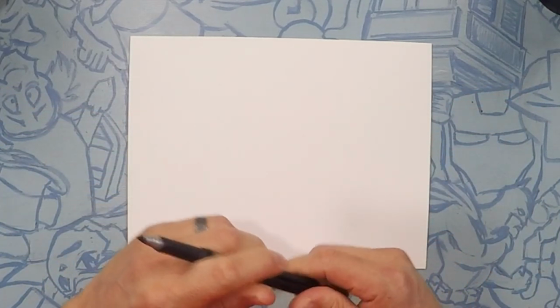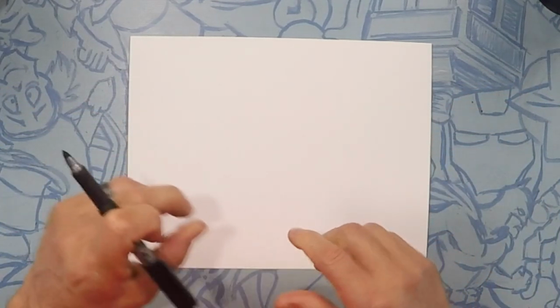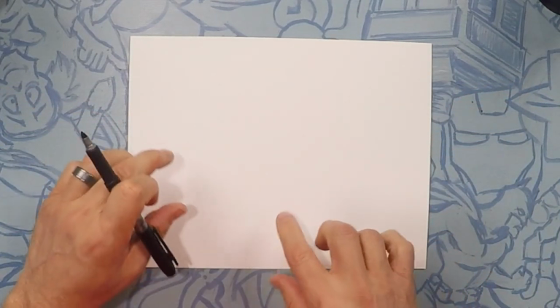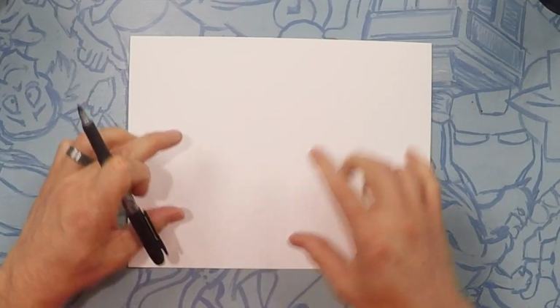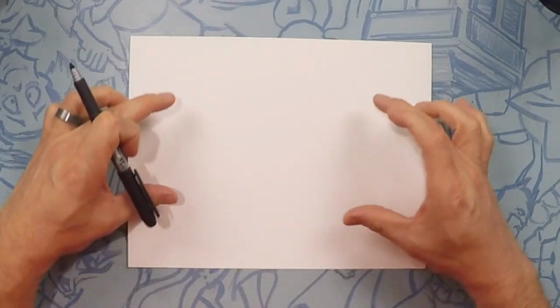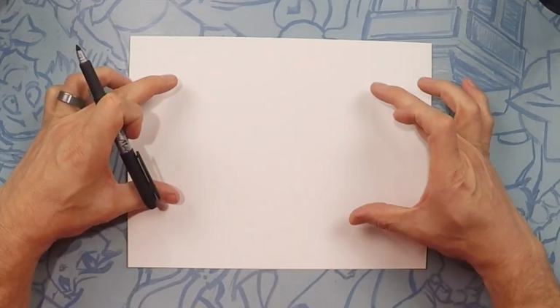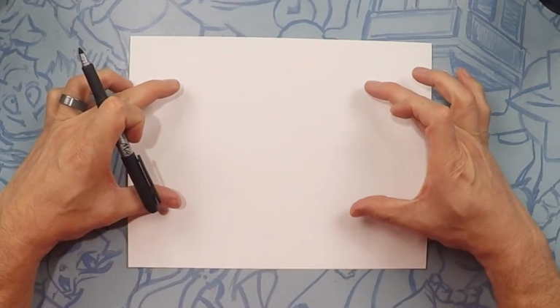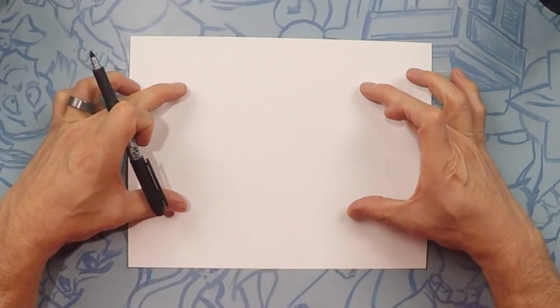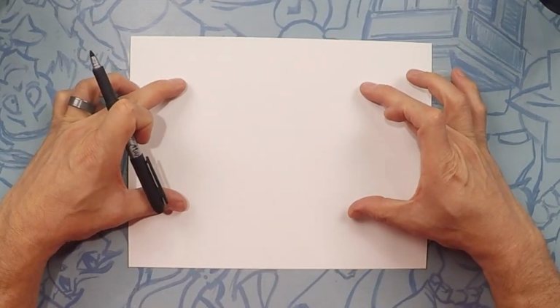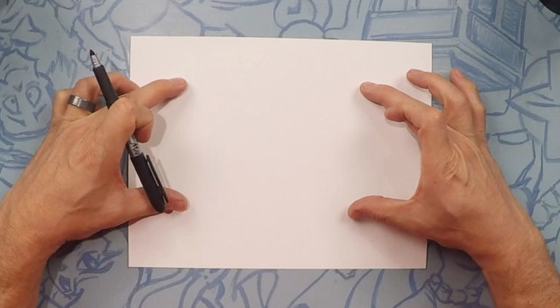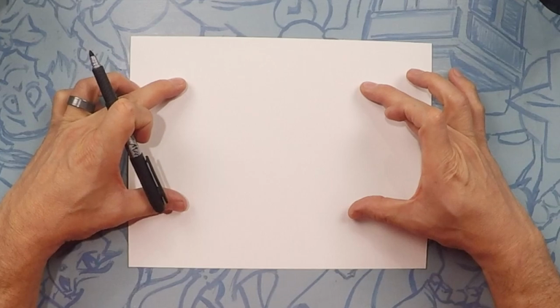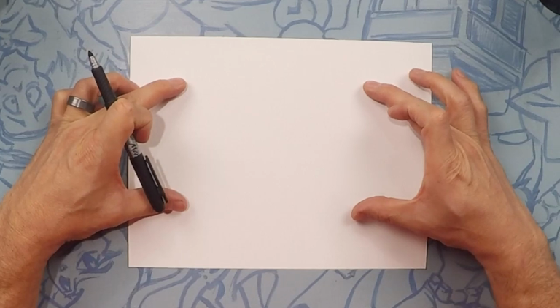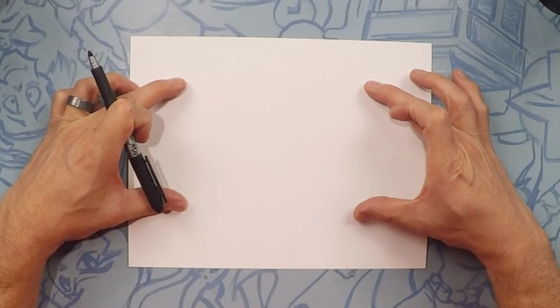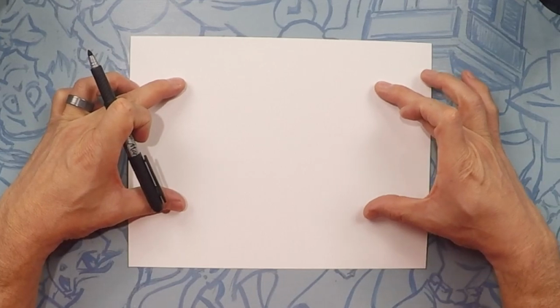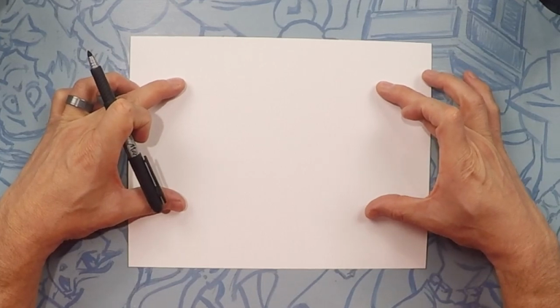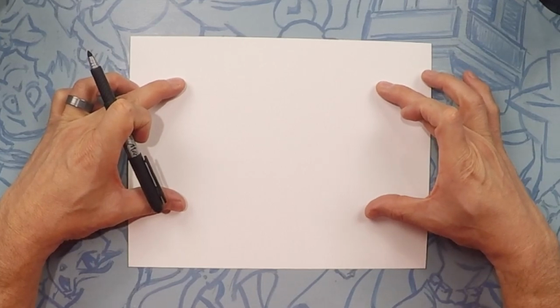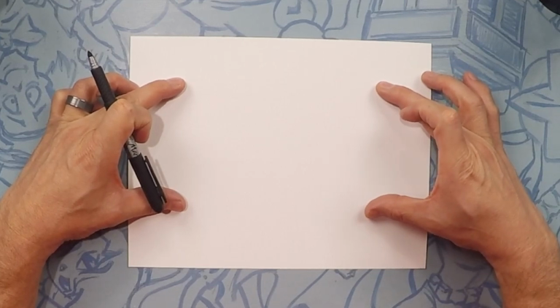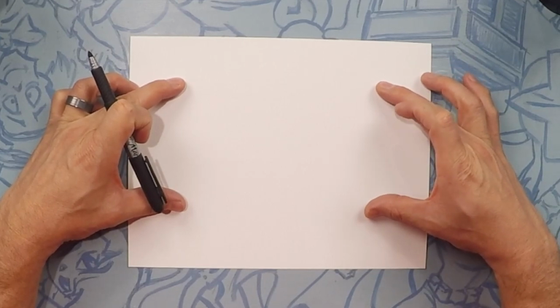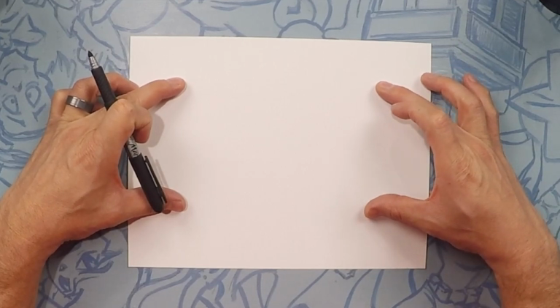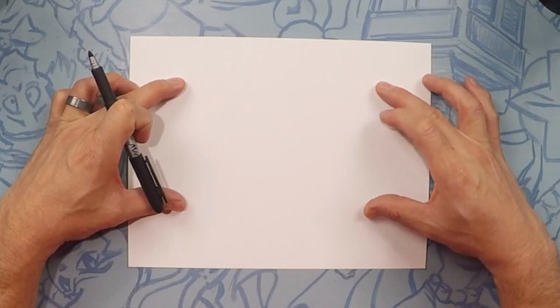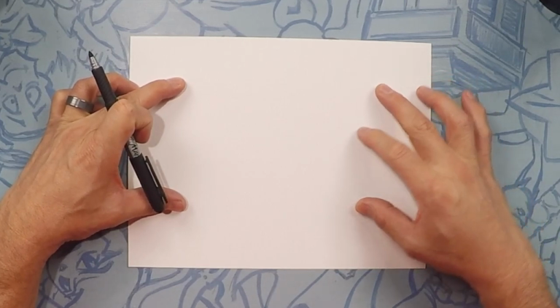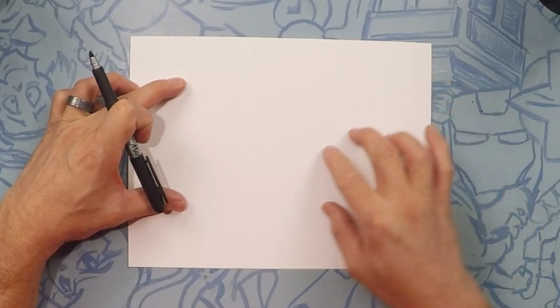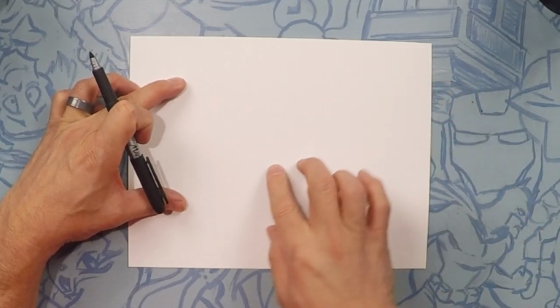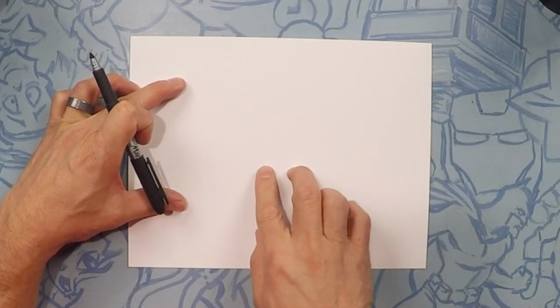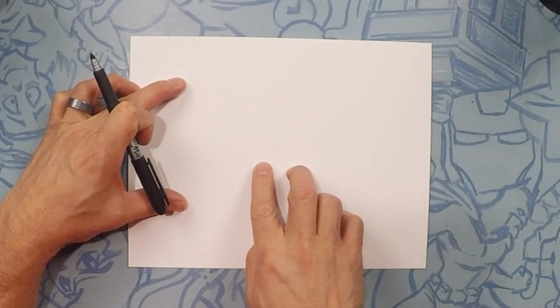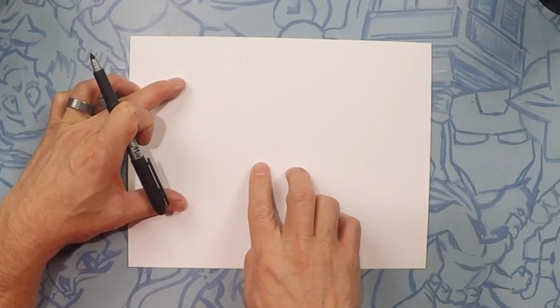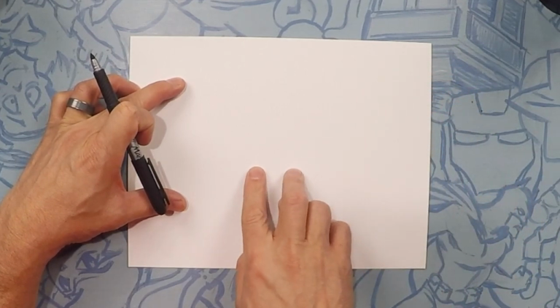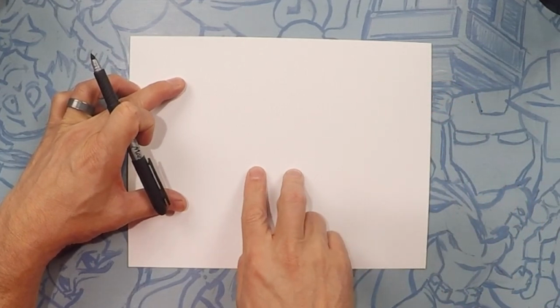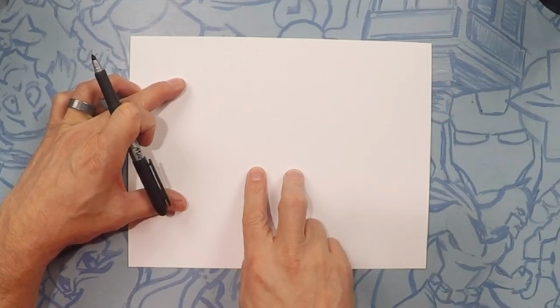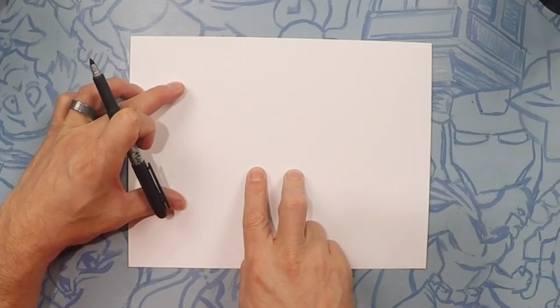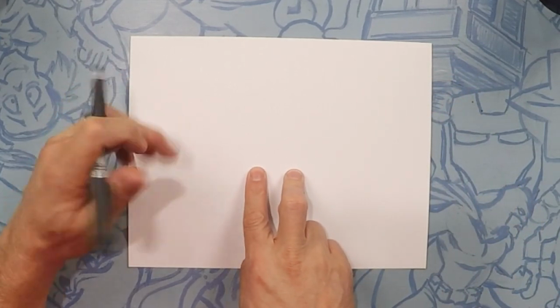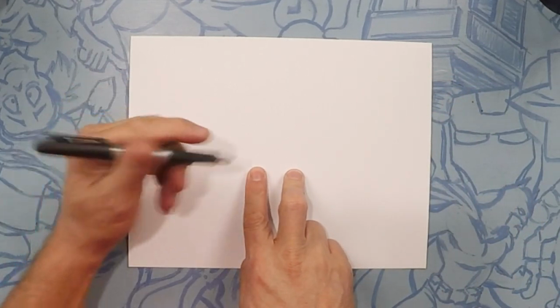Today Dumbo is going to take about this much of the paper, so we're going to start in the center of the paper for his eyes.